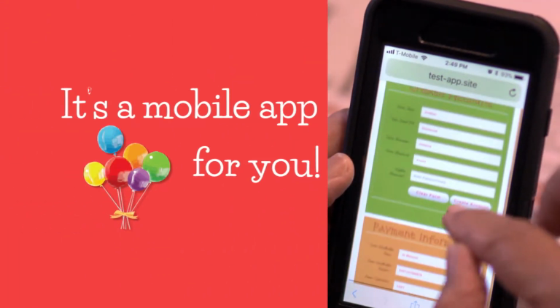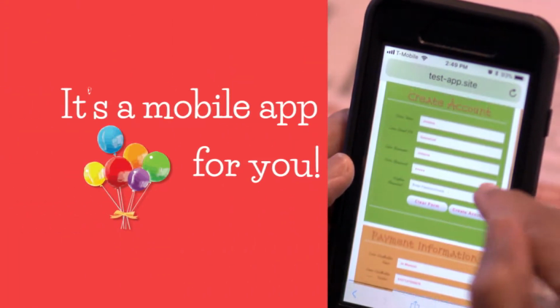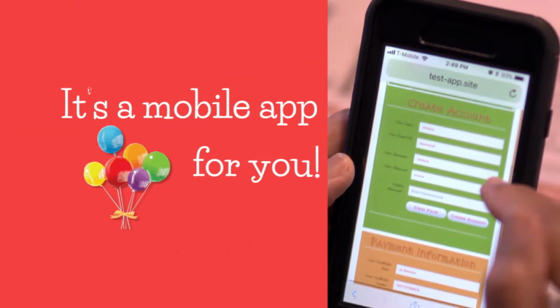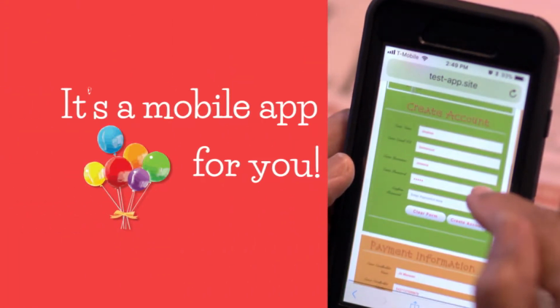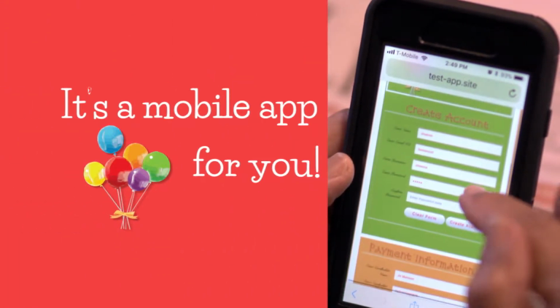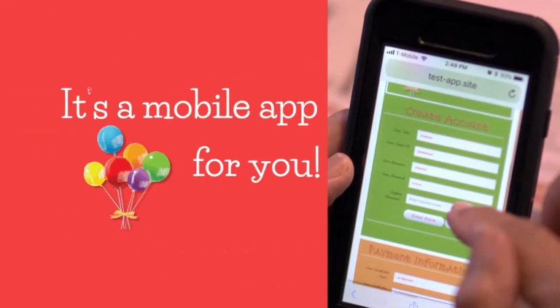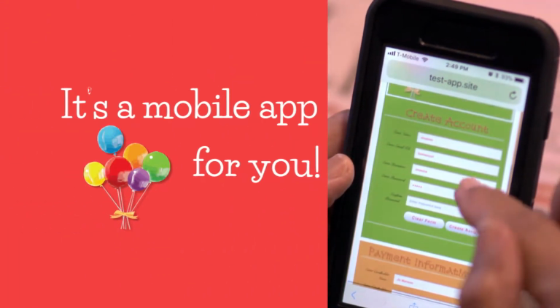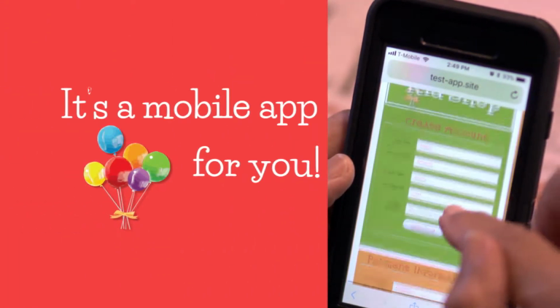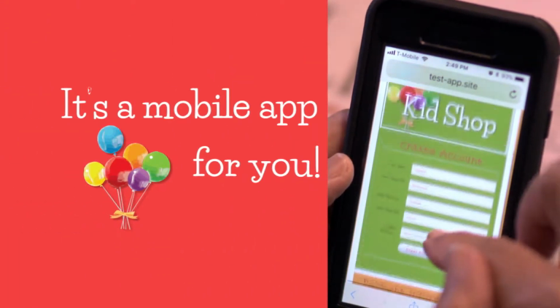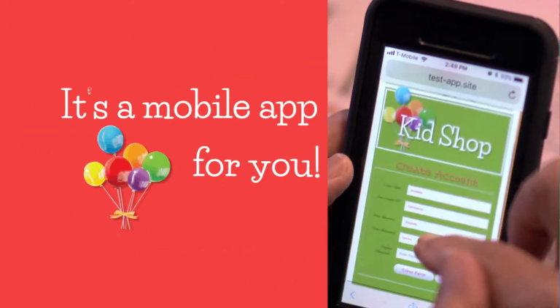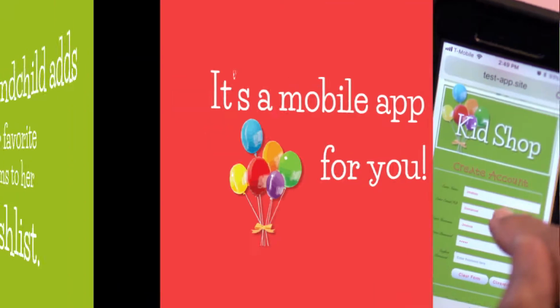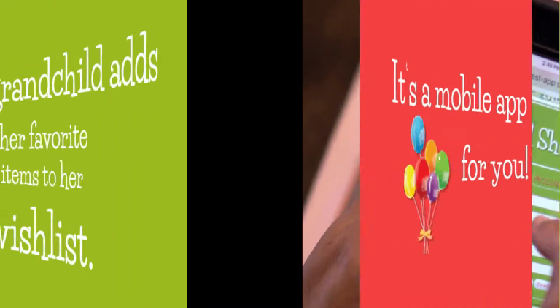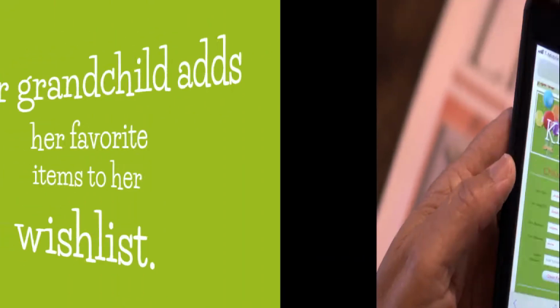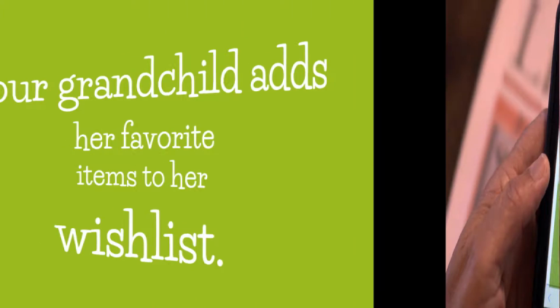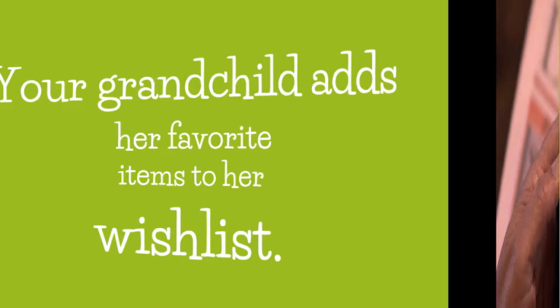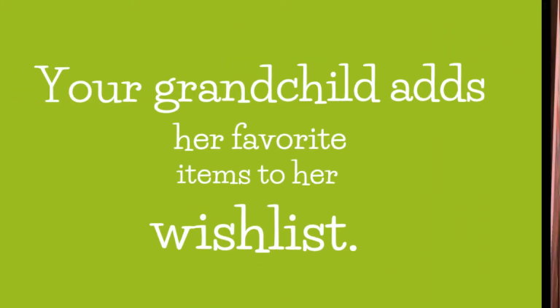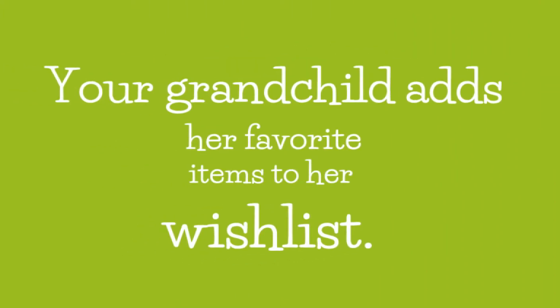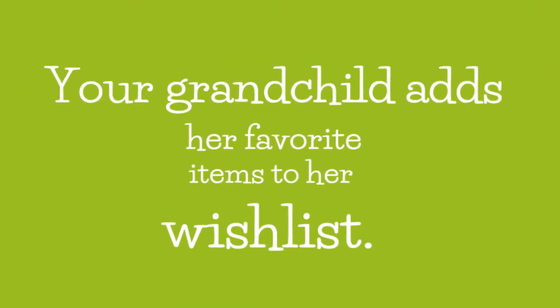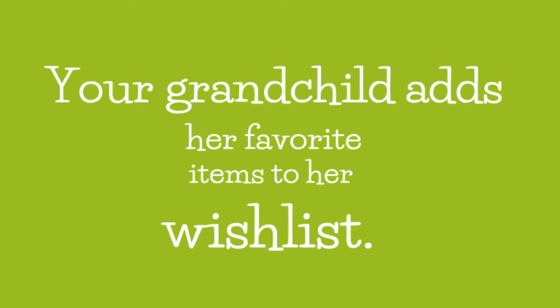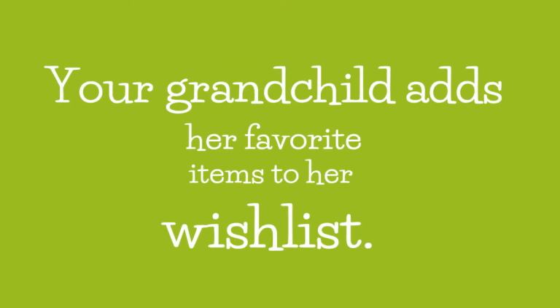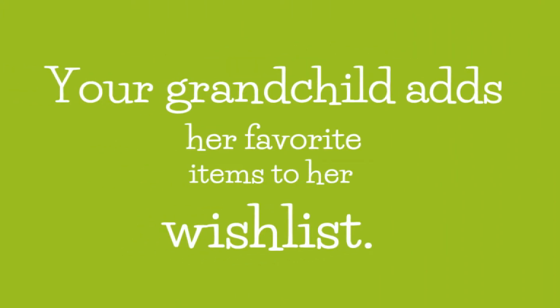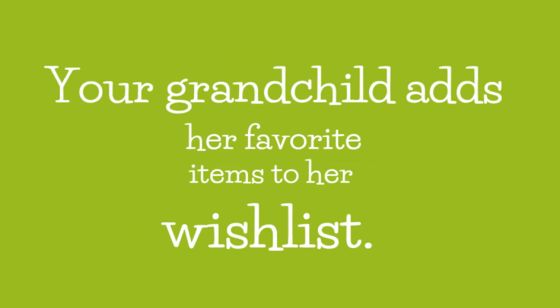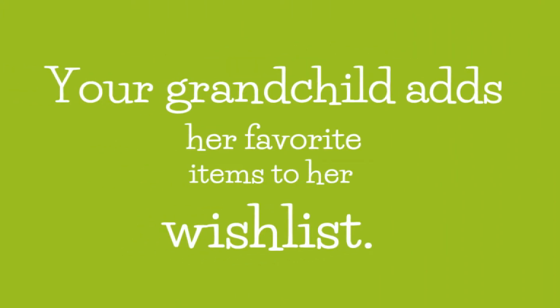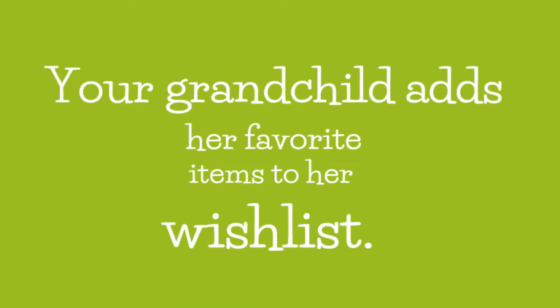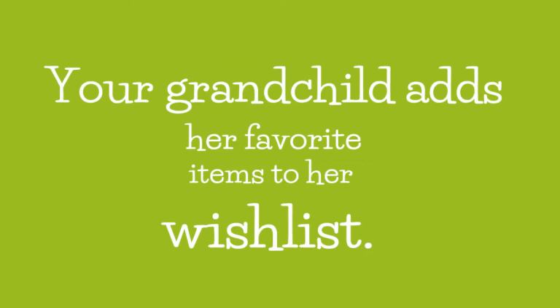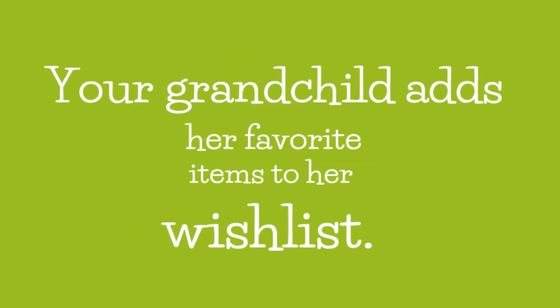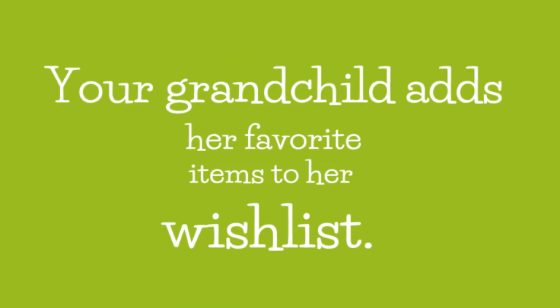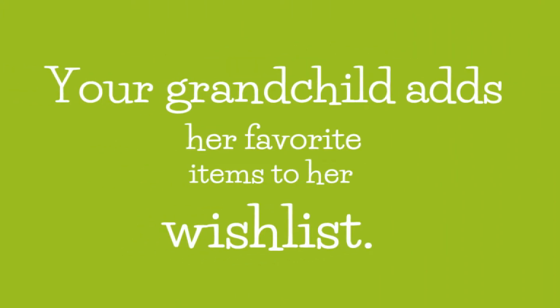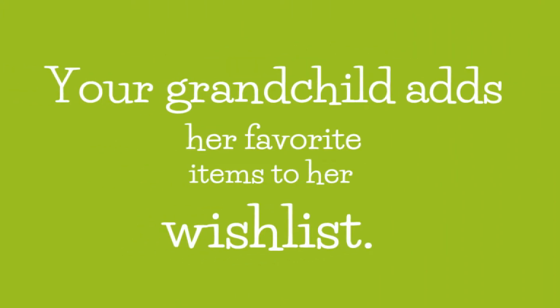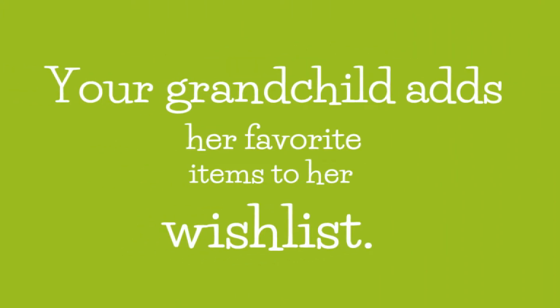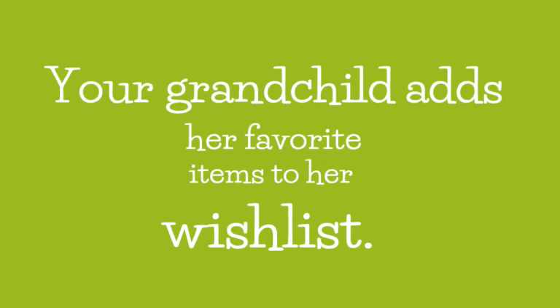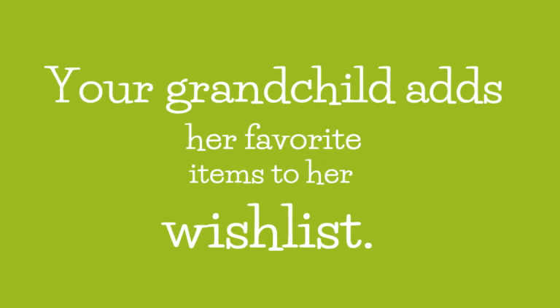It's a mobile app for you. Your grandchild adds her favorite items to her wish list.